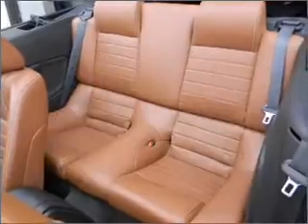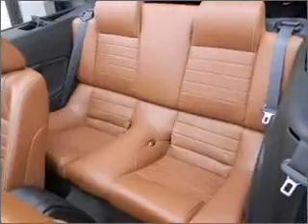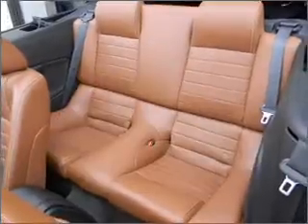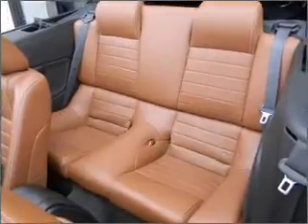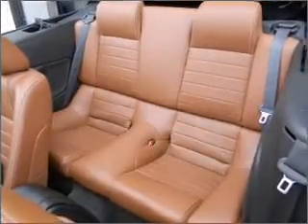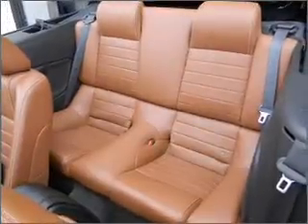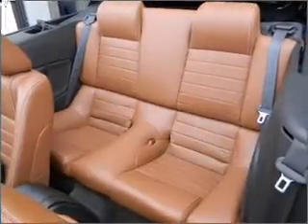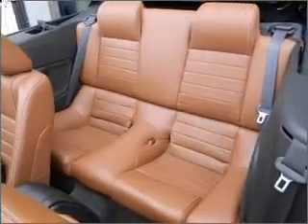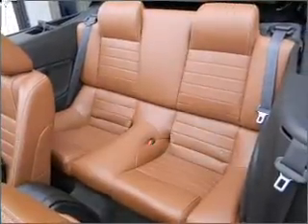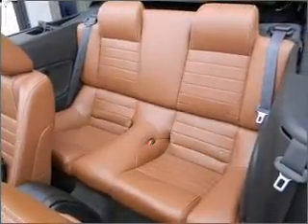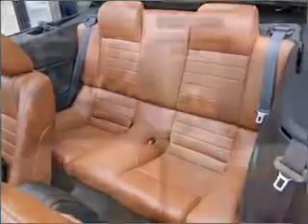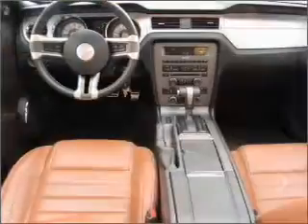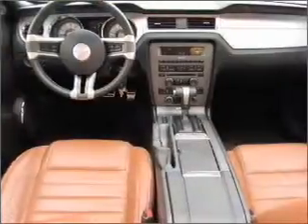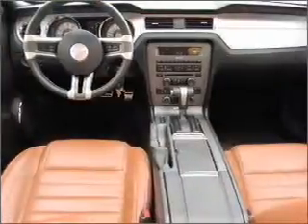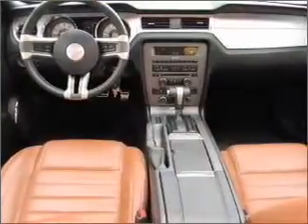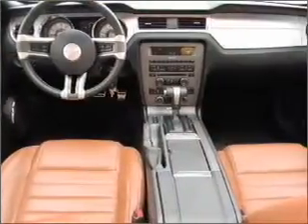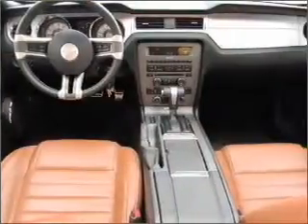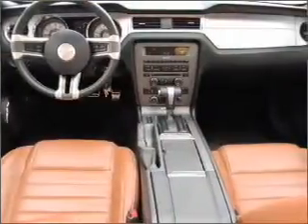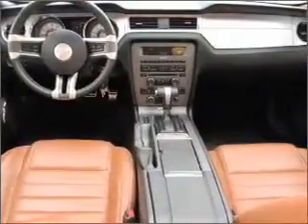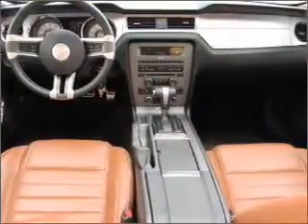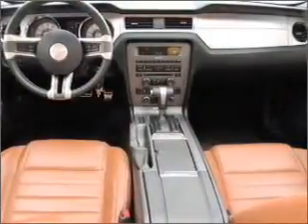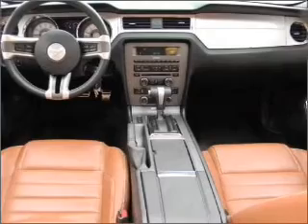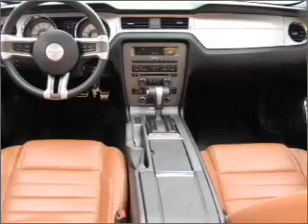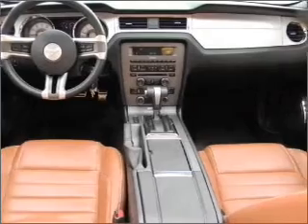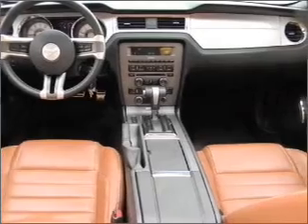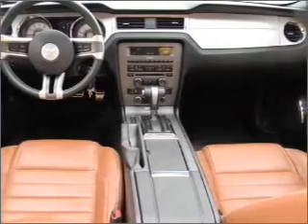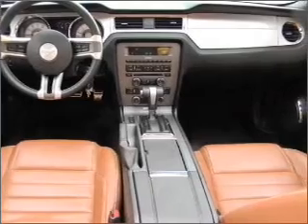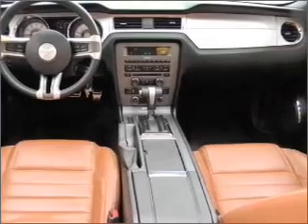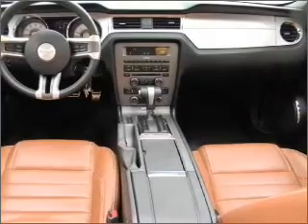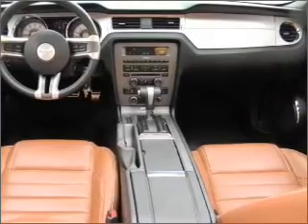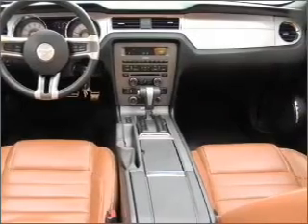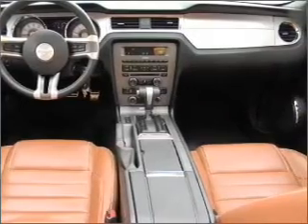With a reliable engine that responds smoothly to its automatic transmission. Anti-lock brakes help you bring your vehicle to a safe stop.